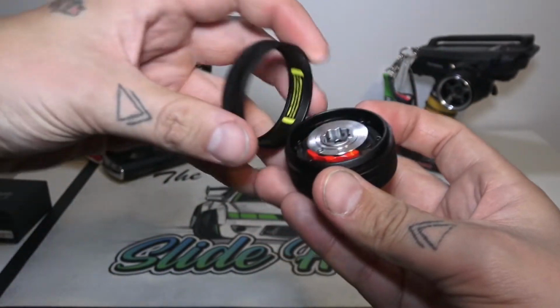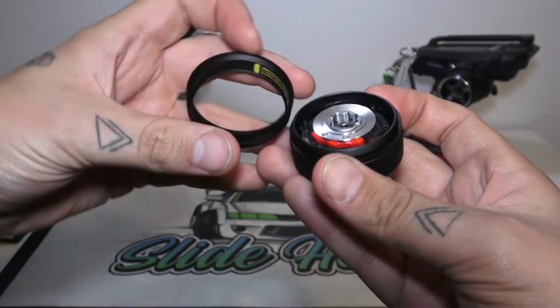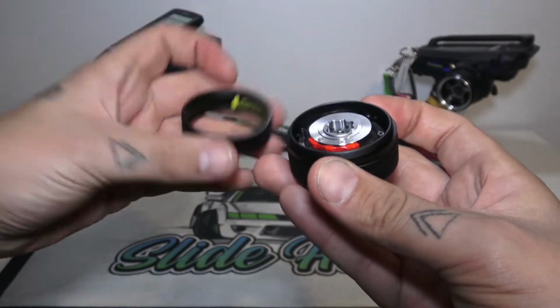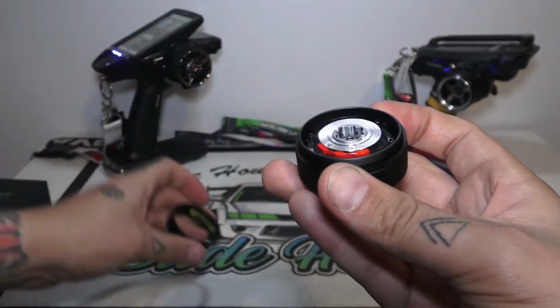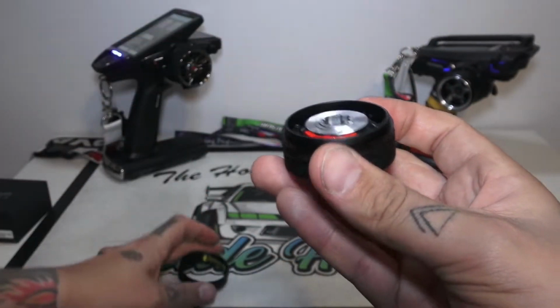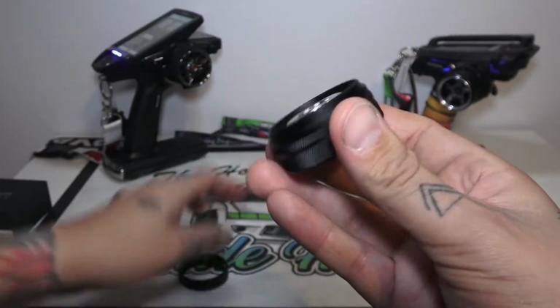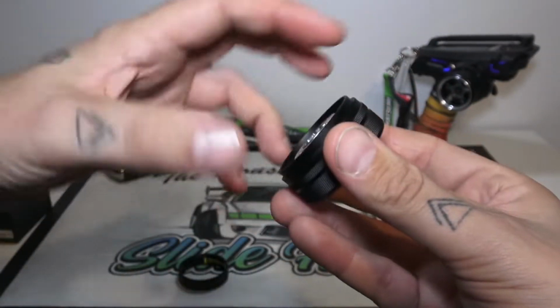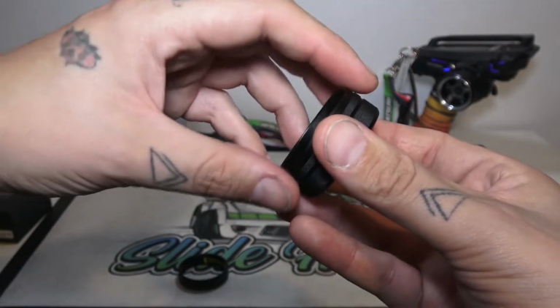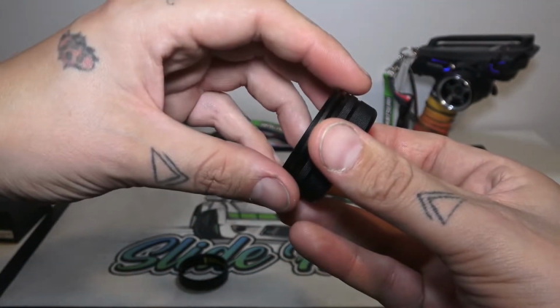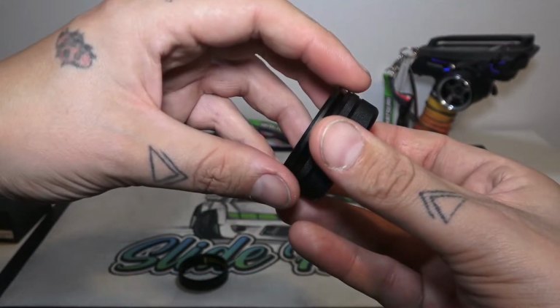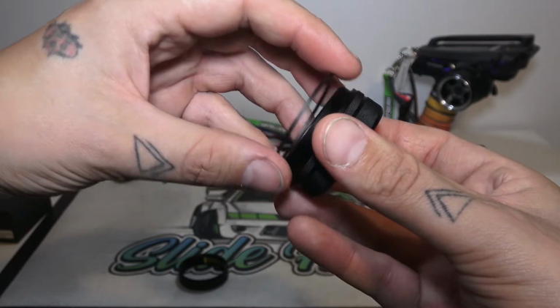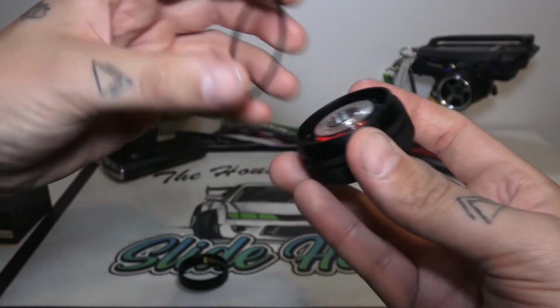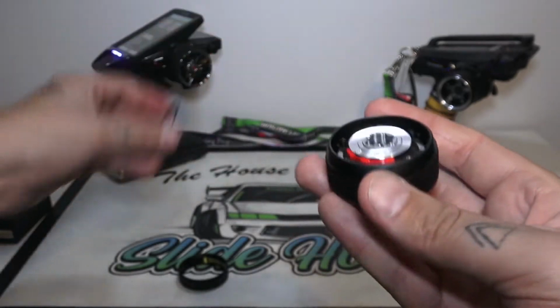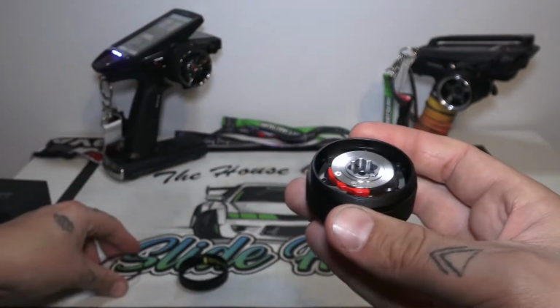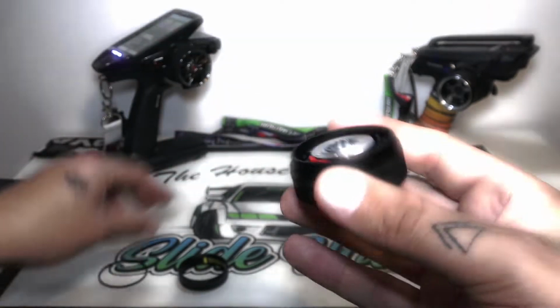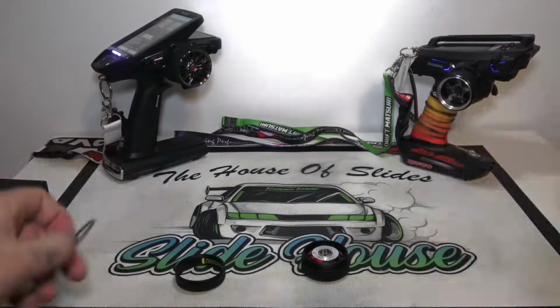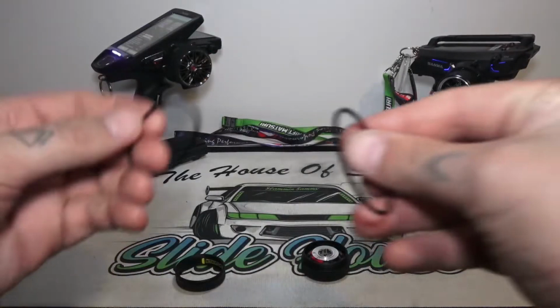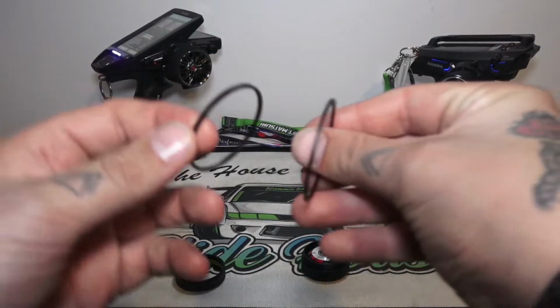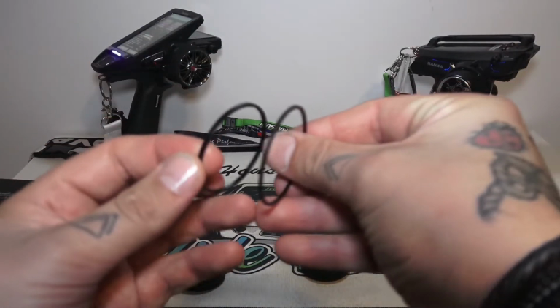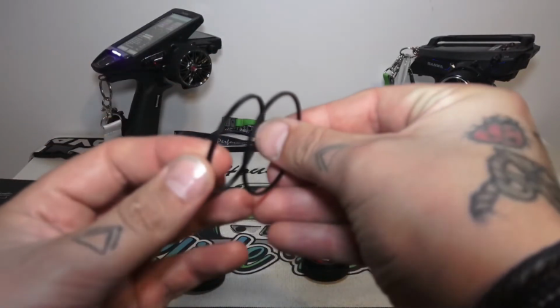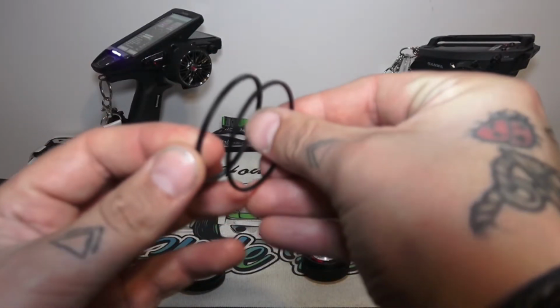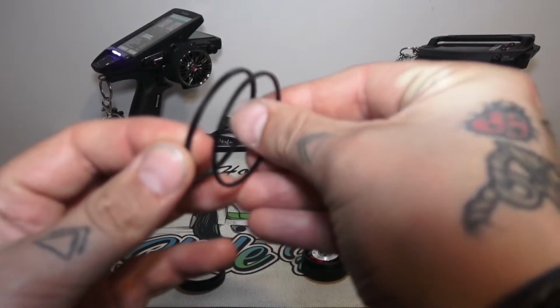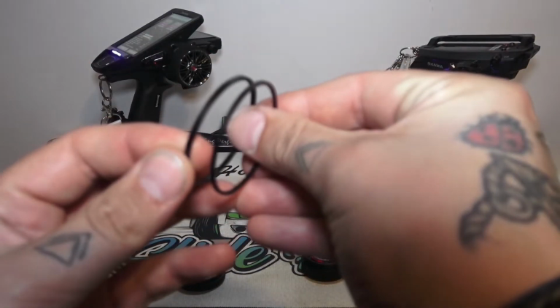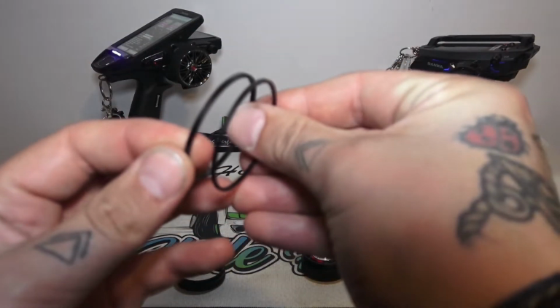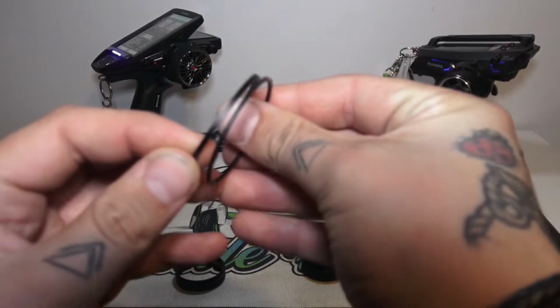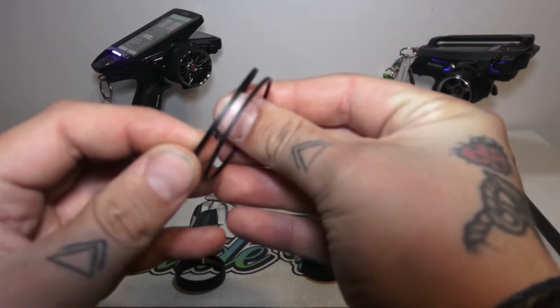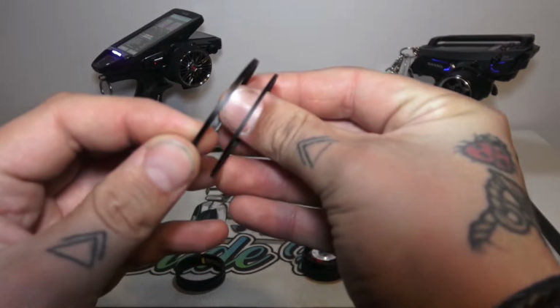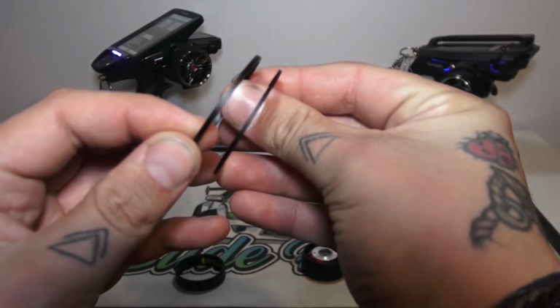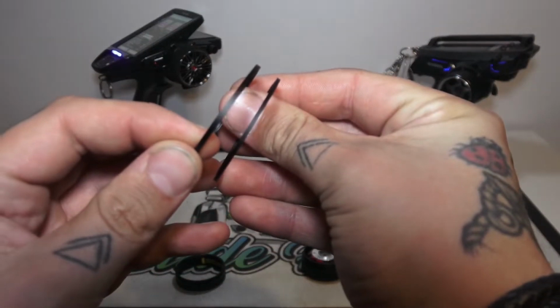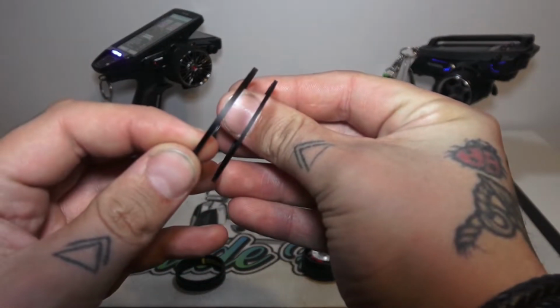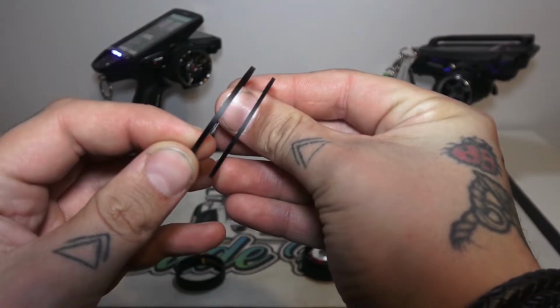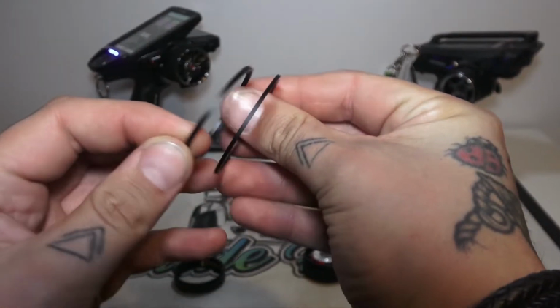It comes pre-assembled with two spacers. The smaller one needs to be removed to fit on the Futaba 7PXR.